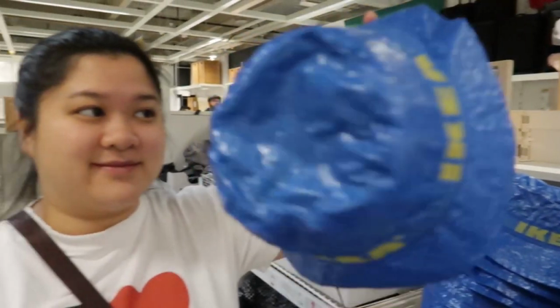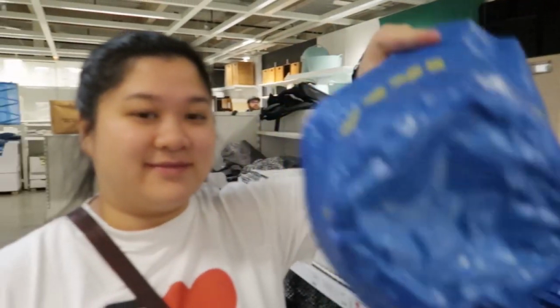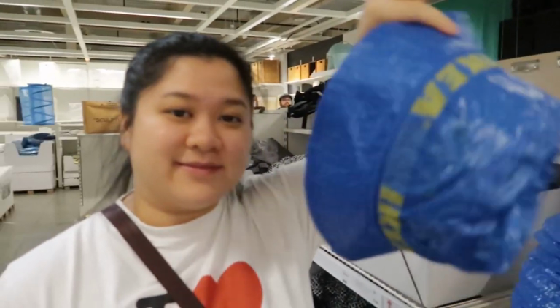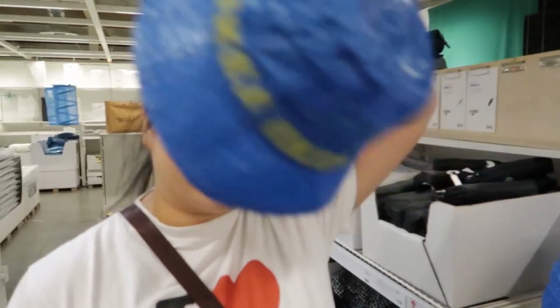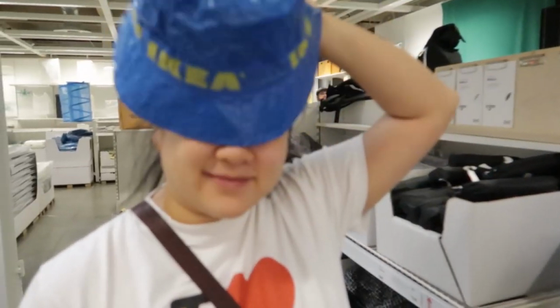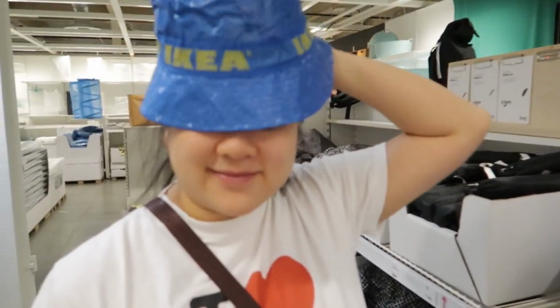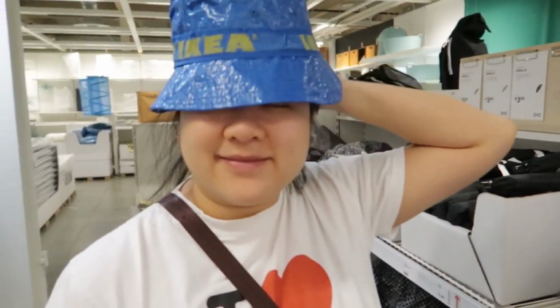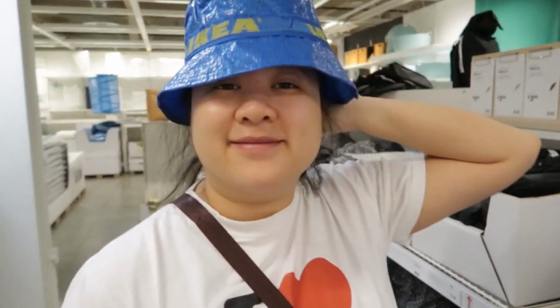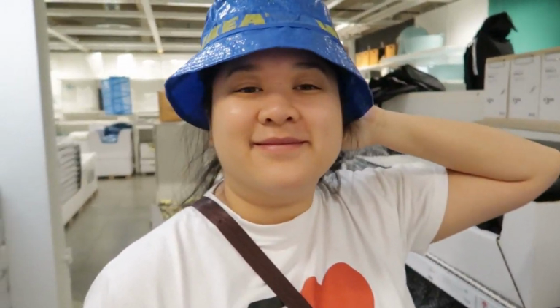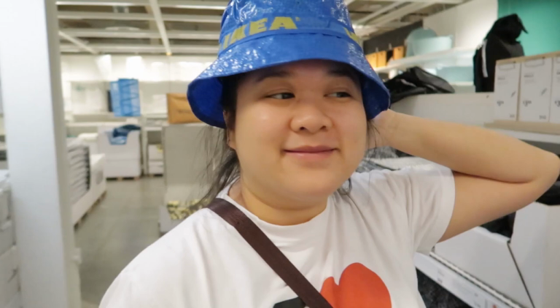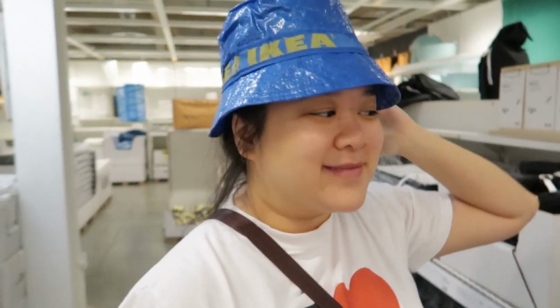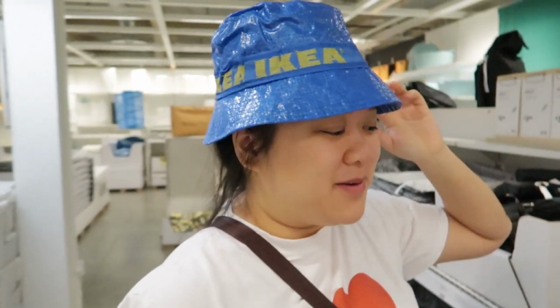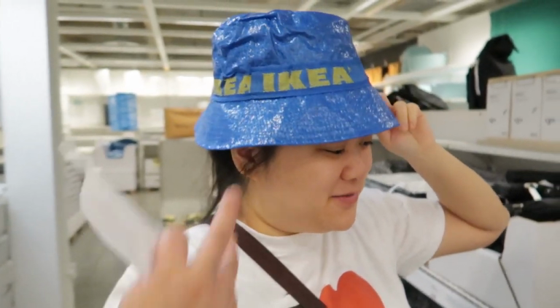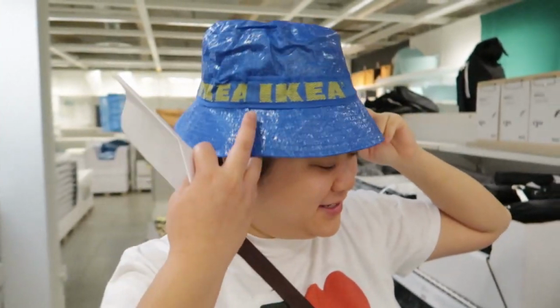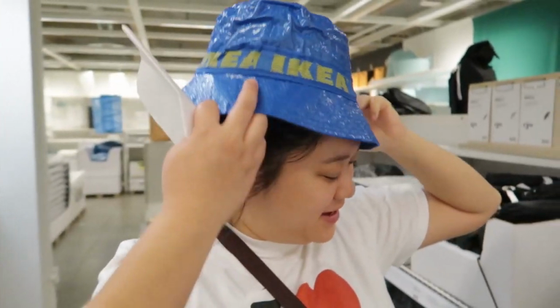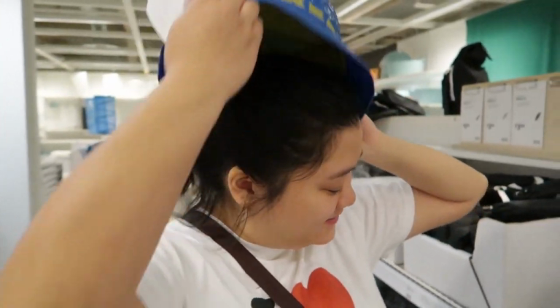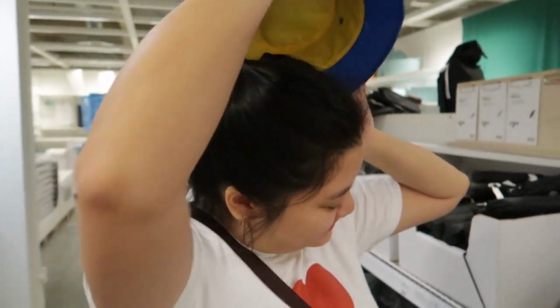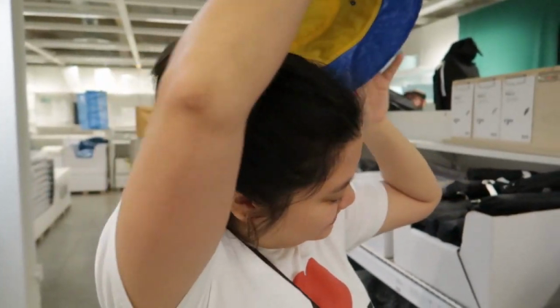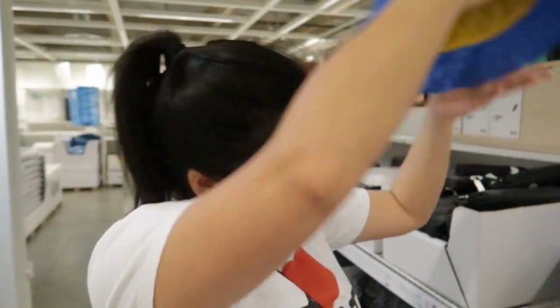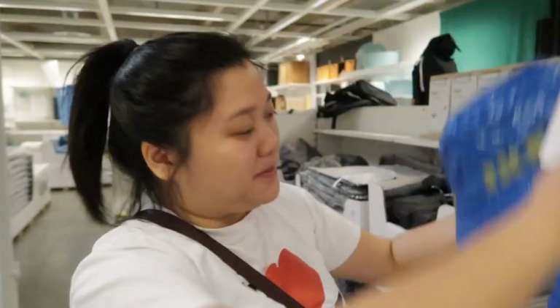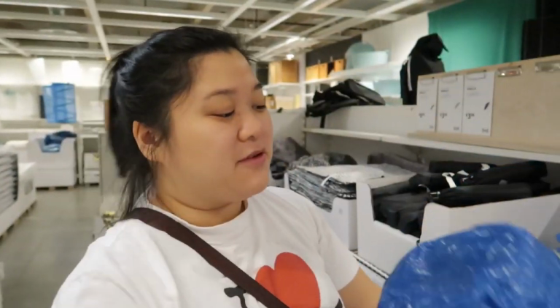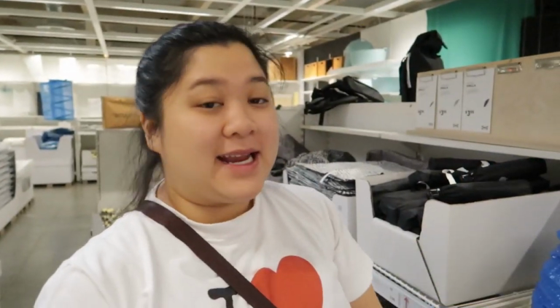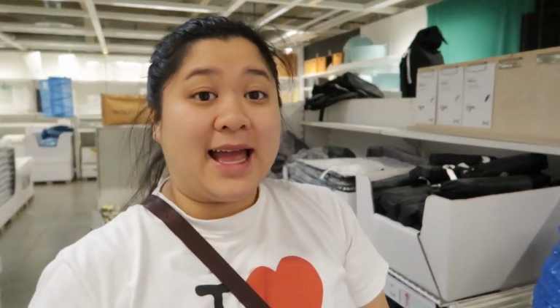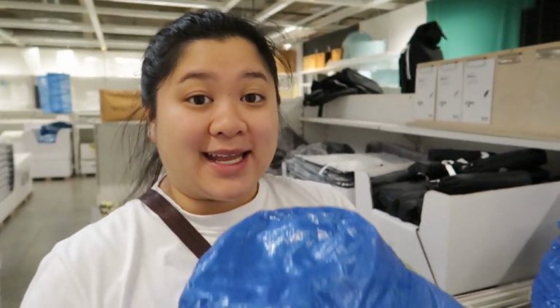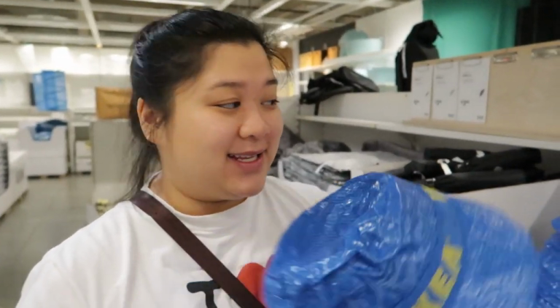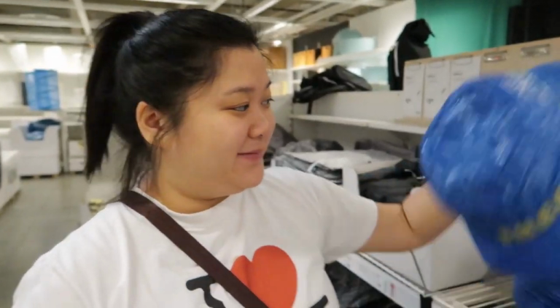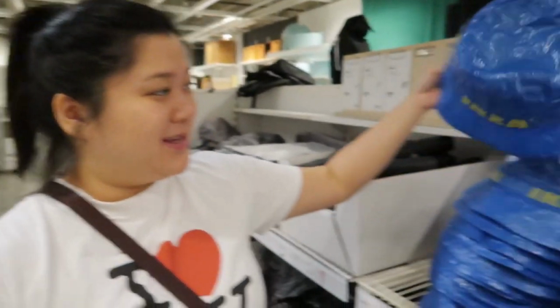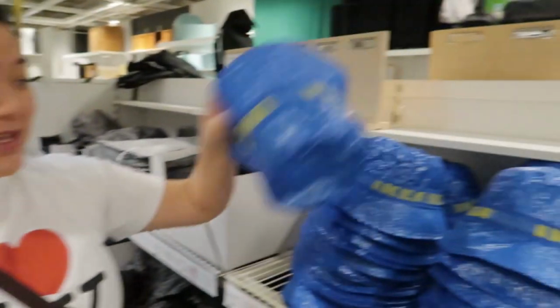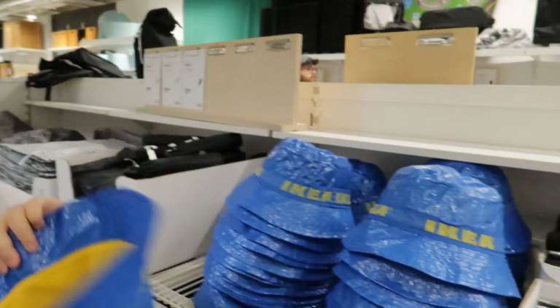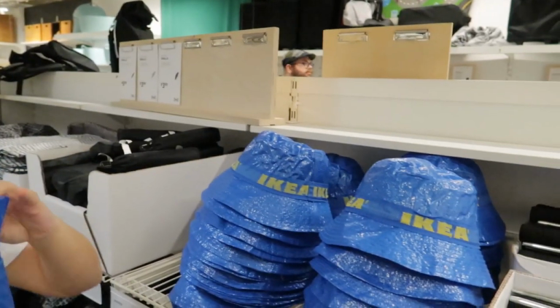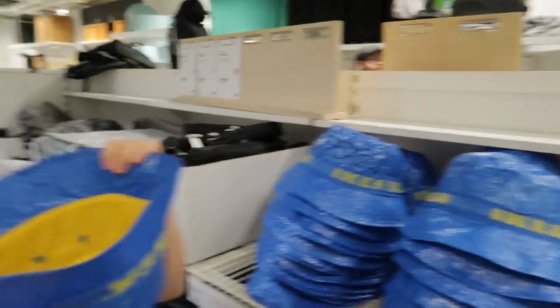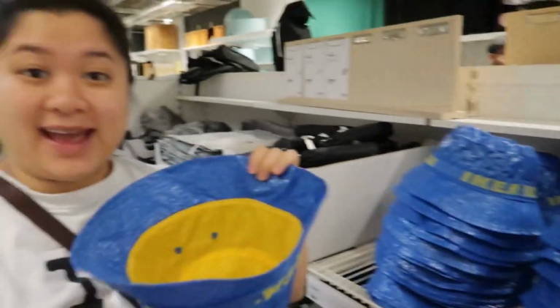Funniest product ever. Probably shouldn't put this one, but it looks so good. $3.99 — not bad. And you can use it as a bag.